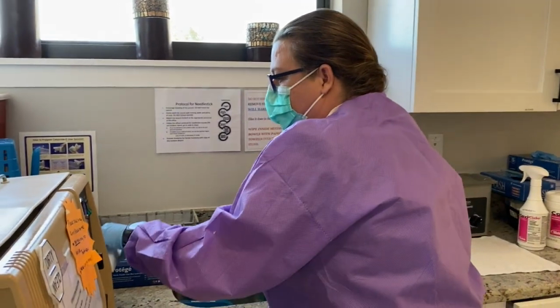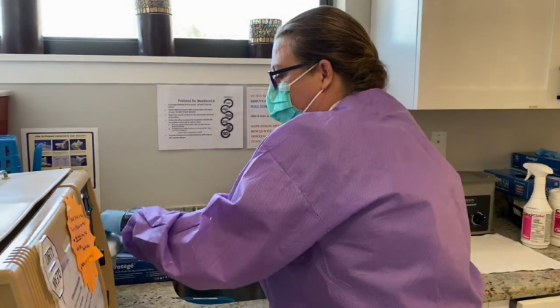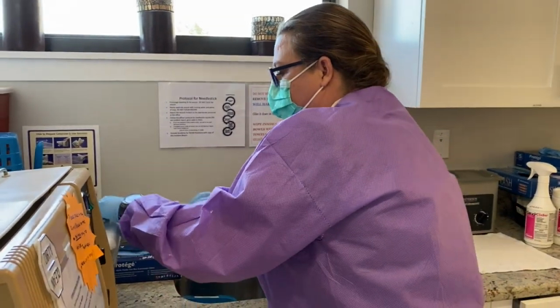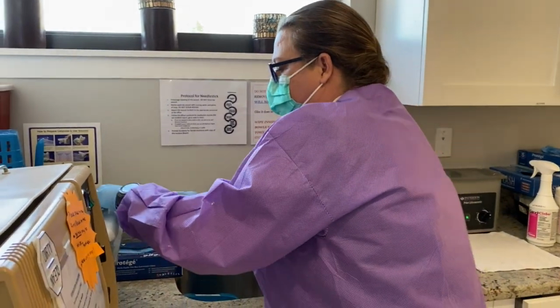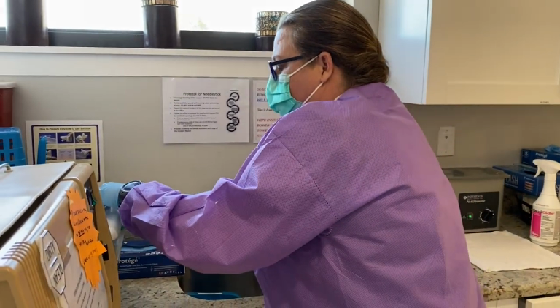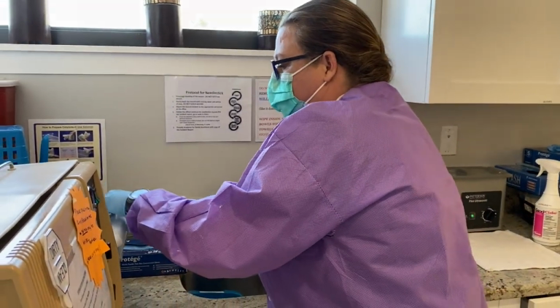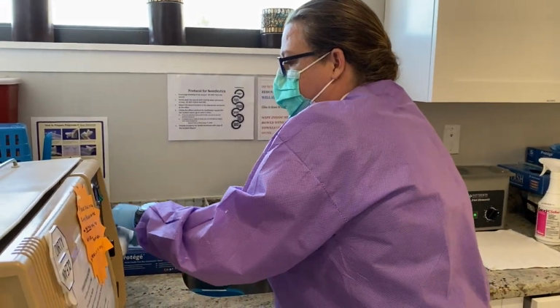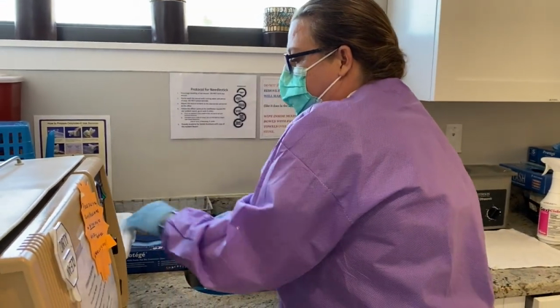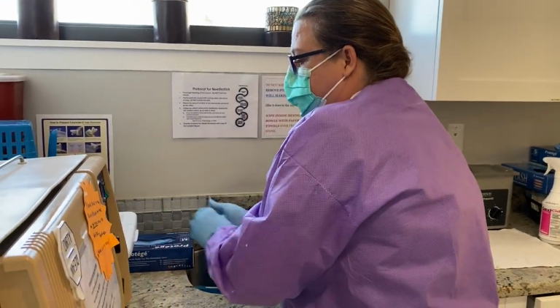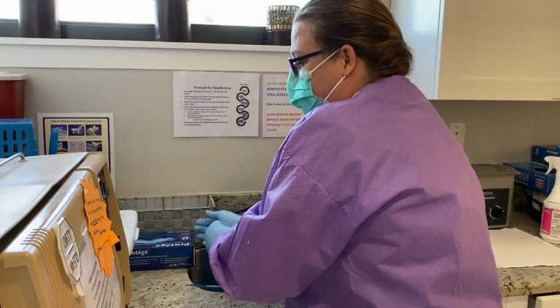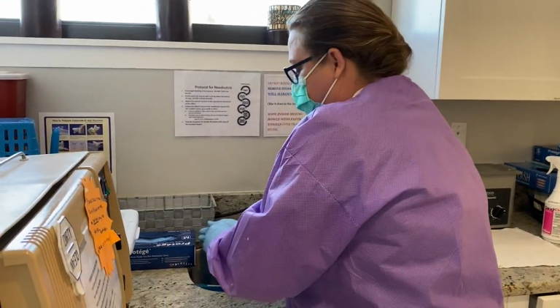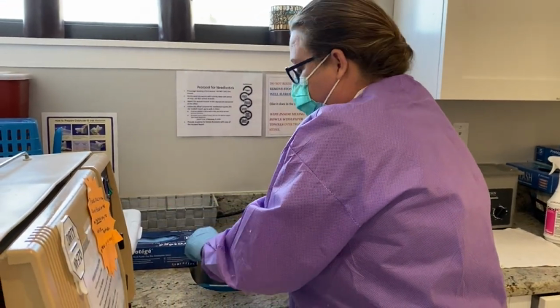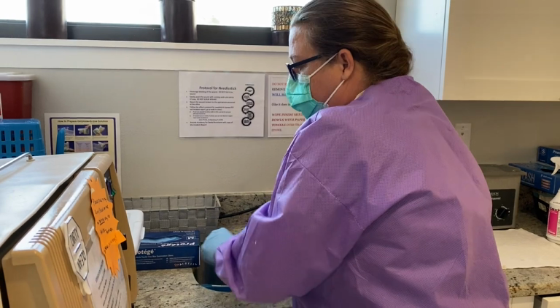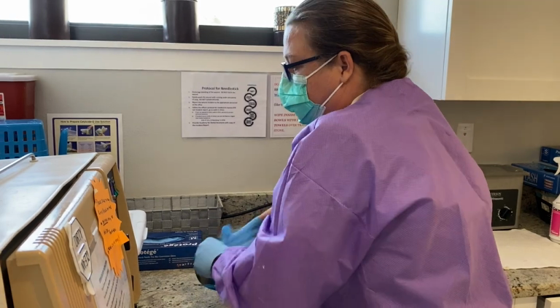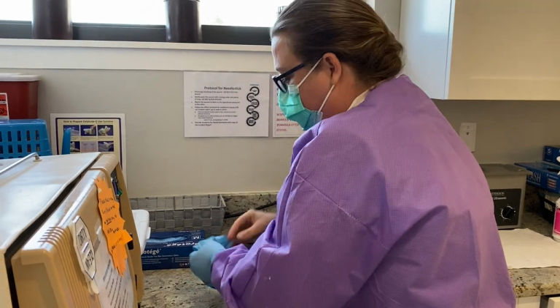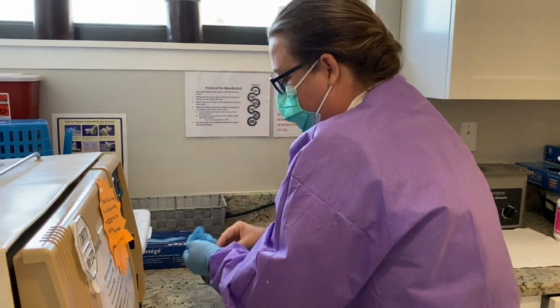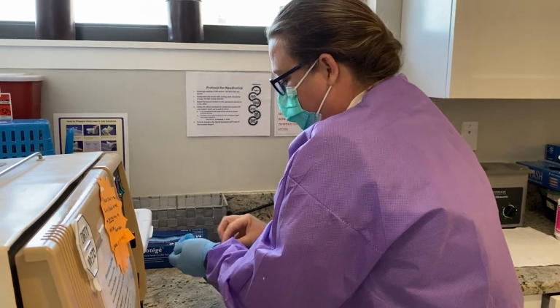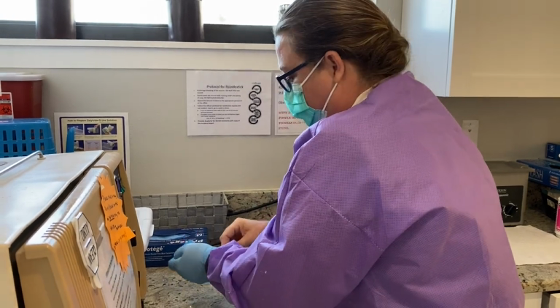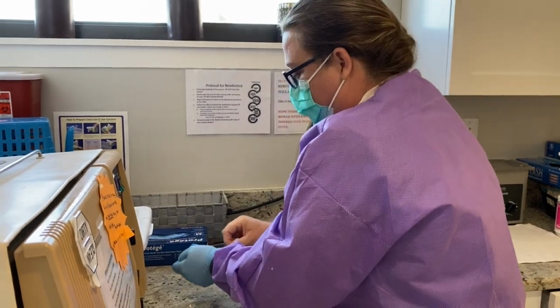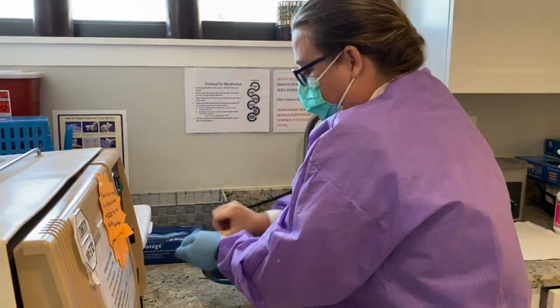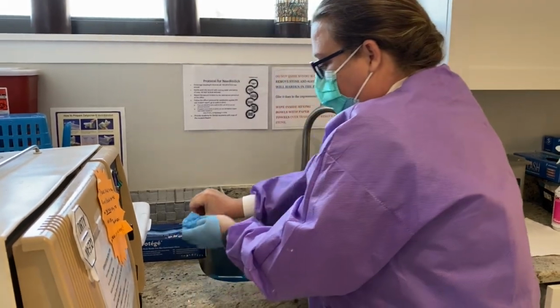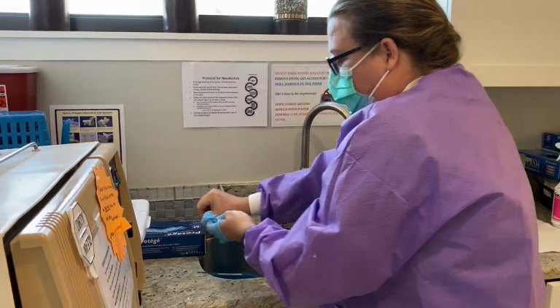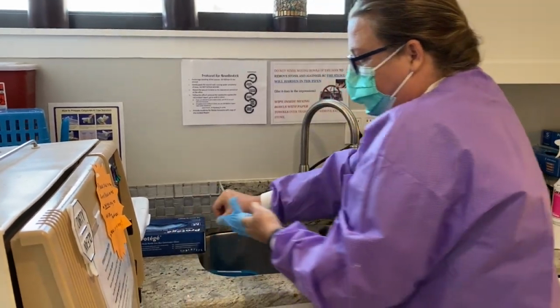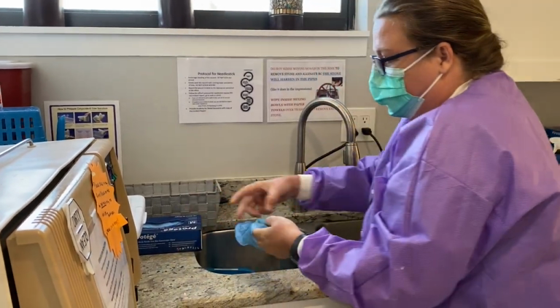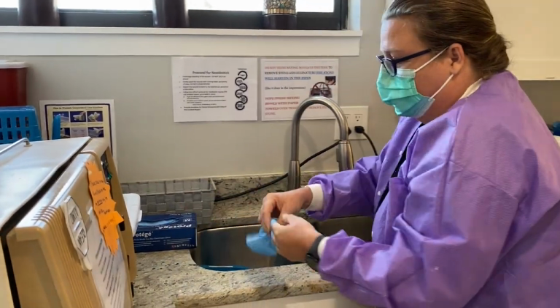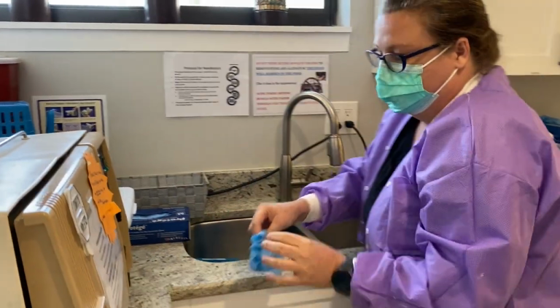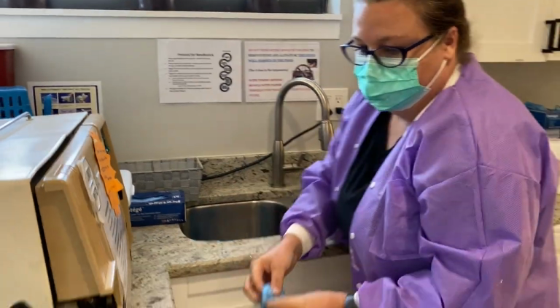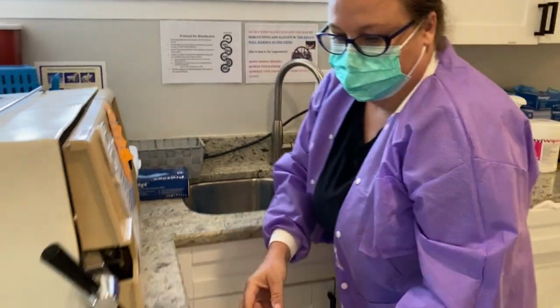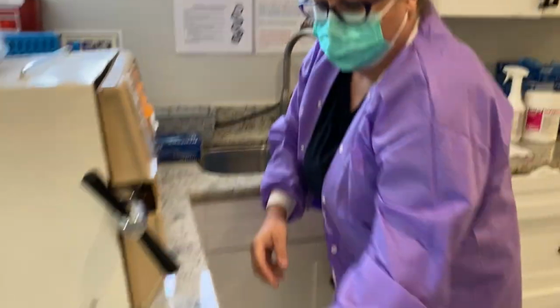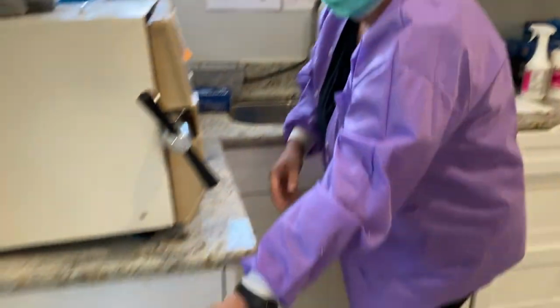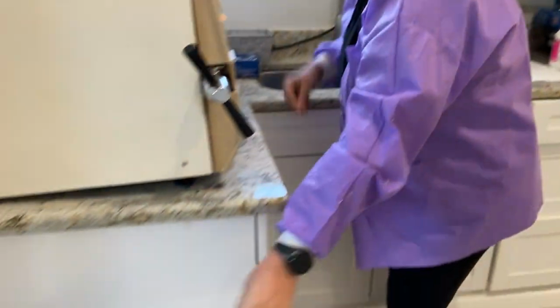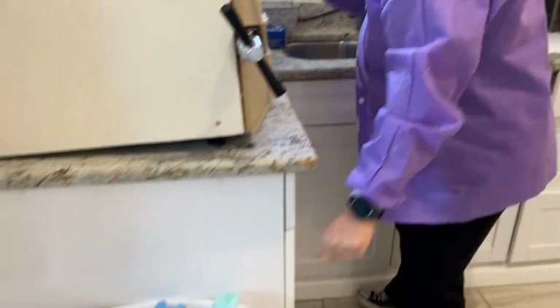Then we'll put today's date on the container — take the tape off just so I can write with the marker — and record today's date, time, and initials.